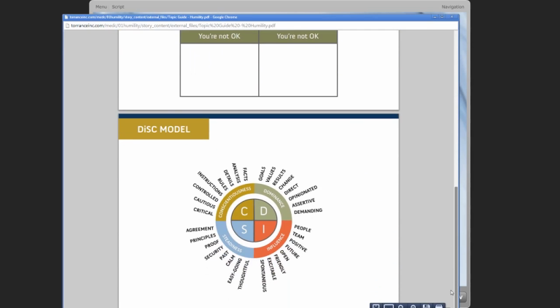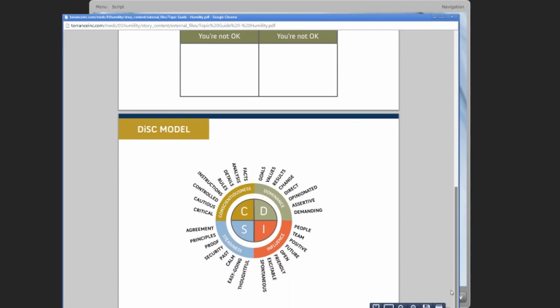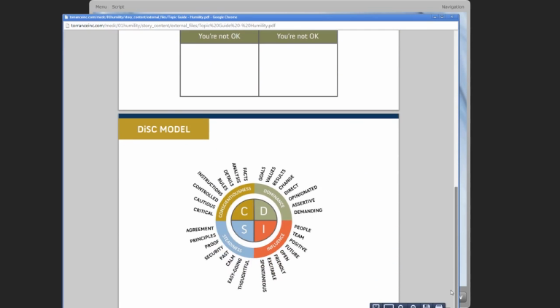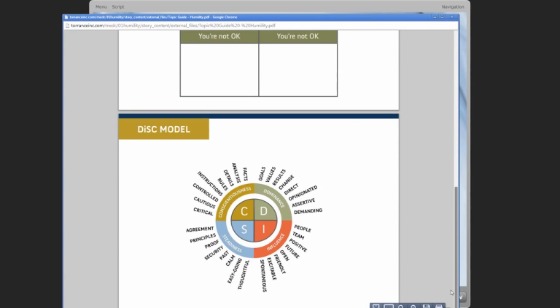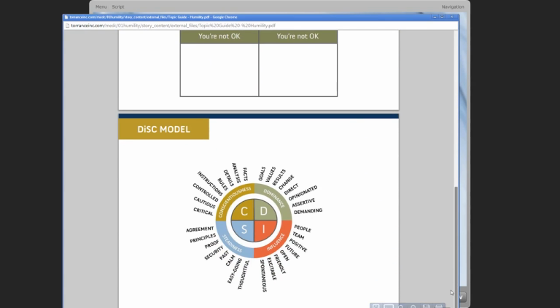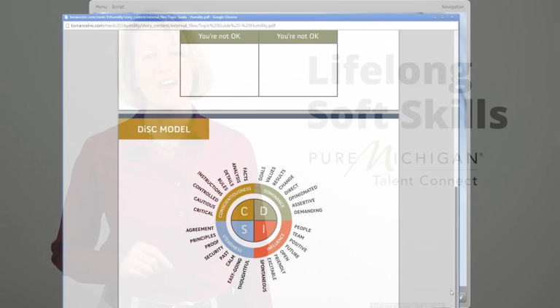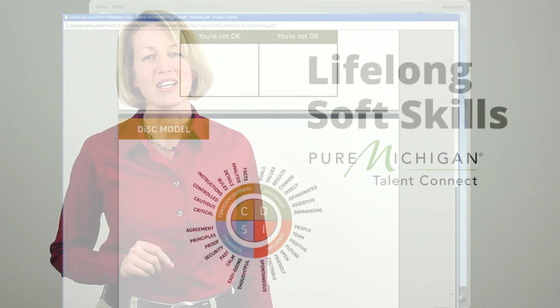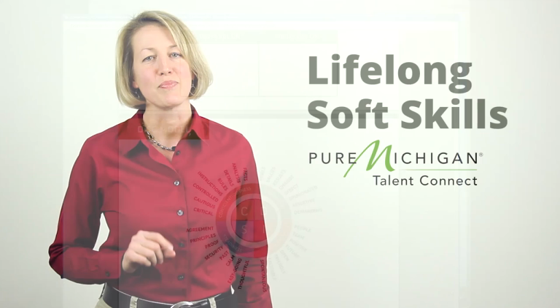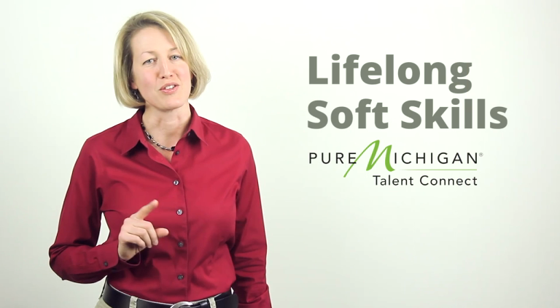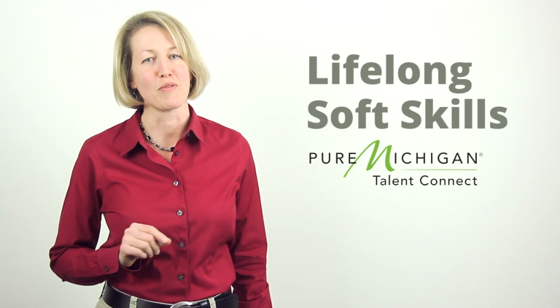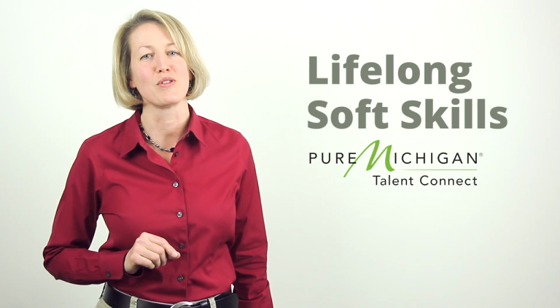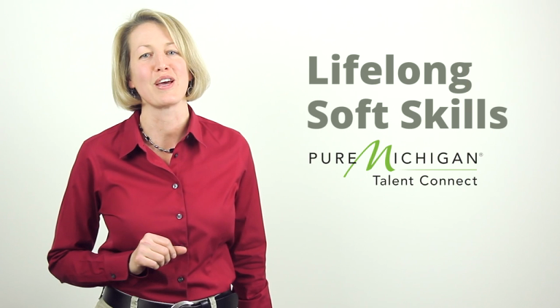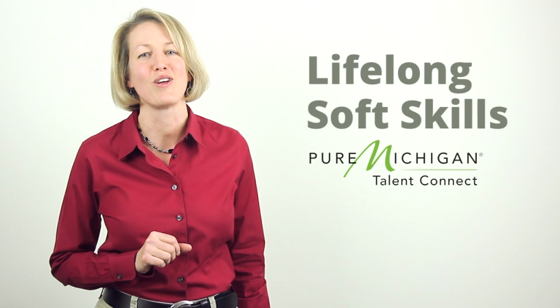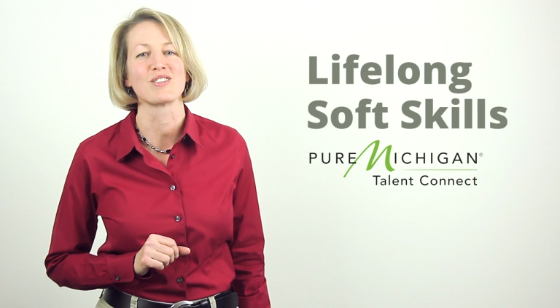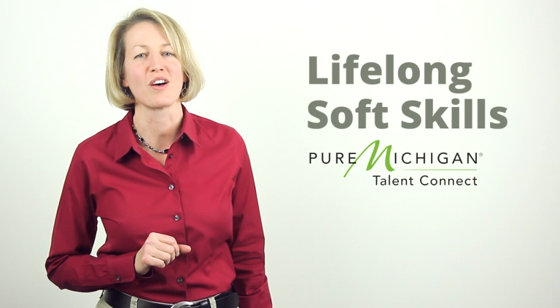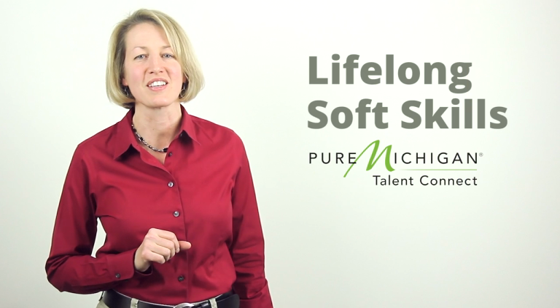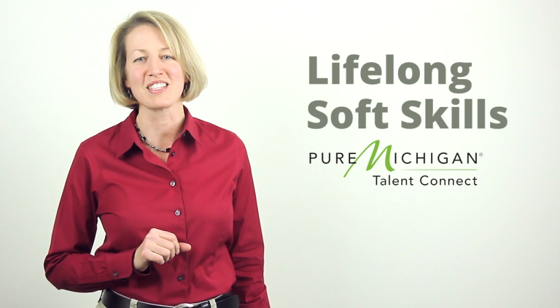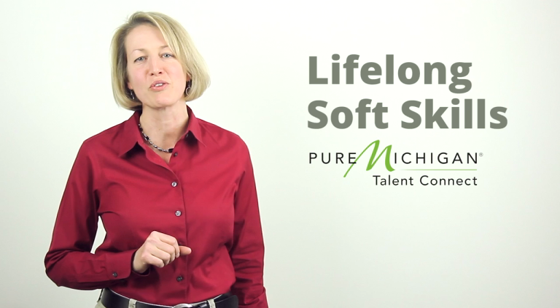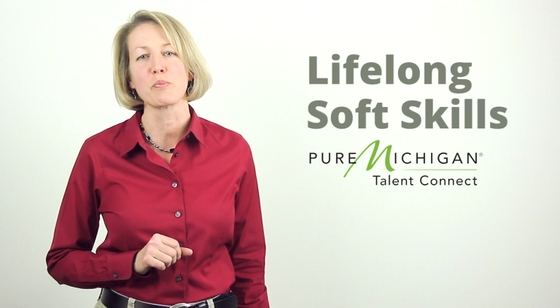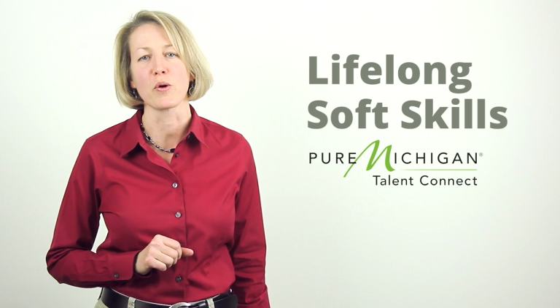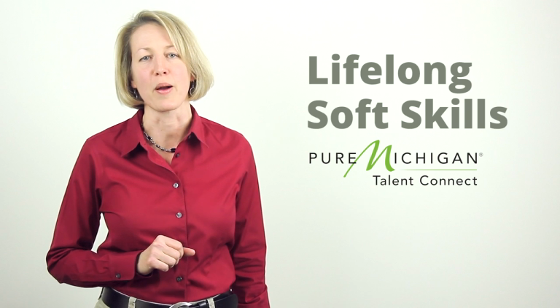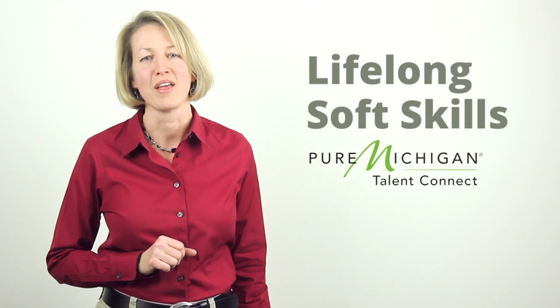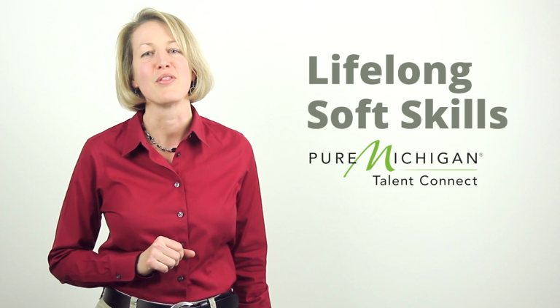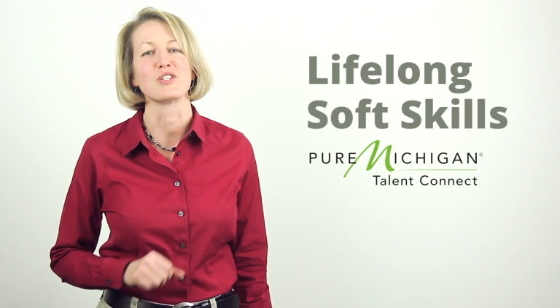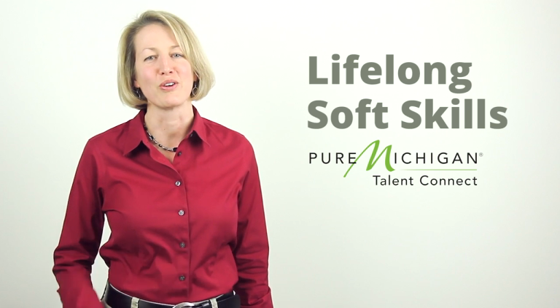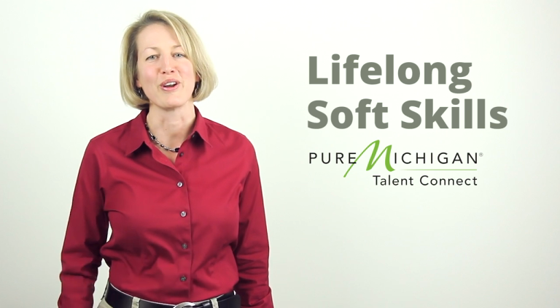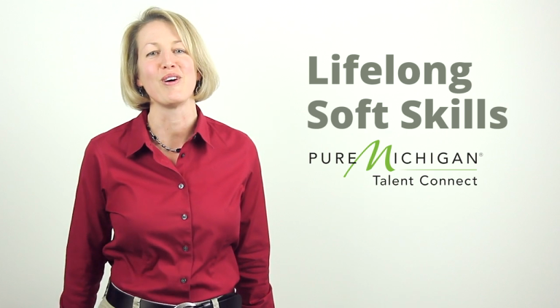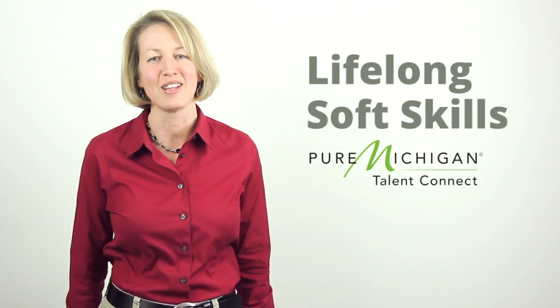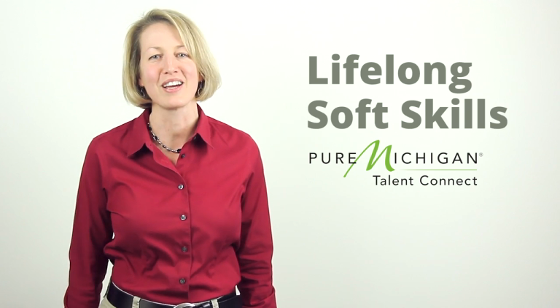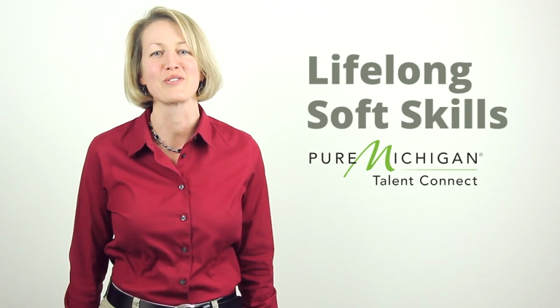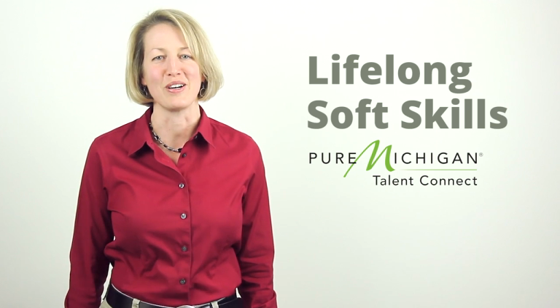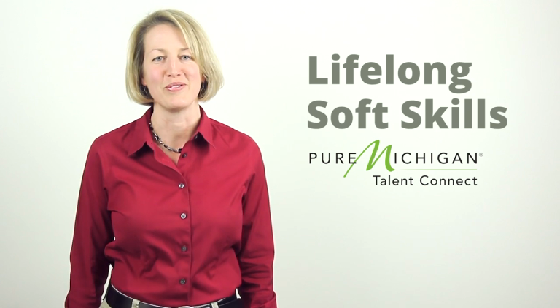And you might just find, as you review the Lifelong Soft Skills e-learning program, that you learn an awful lot yourself.